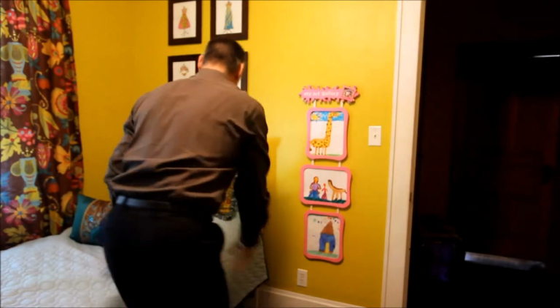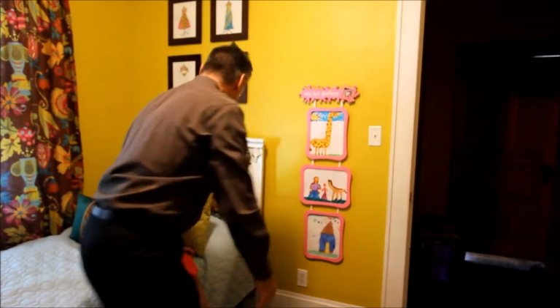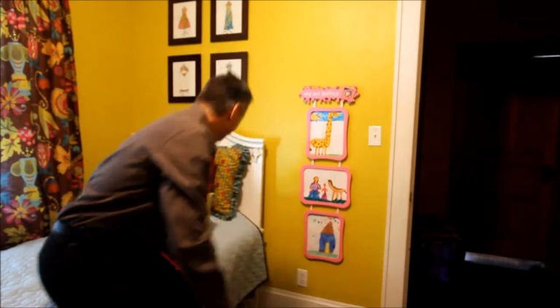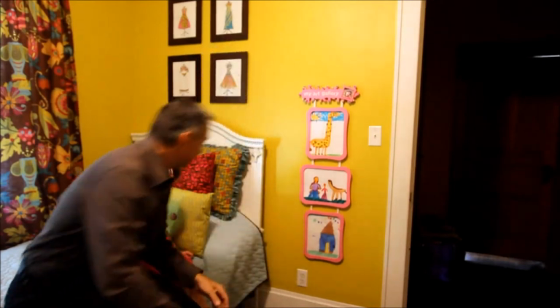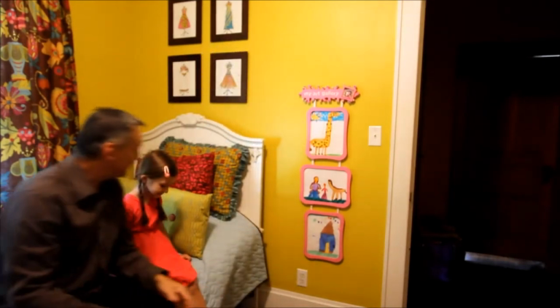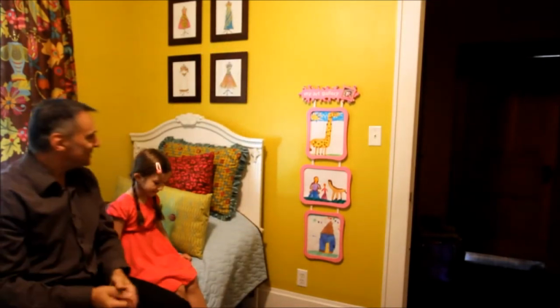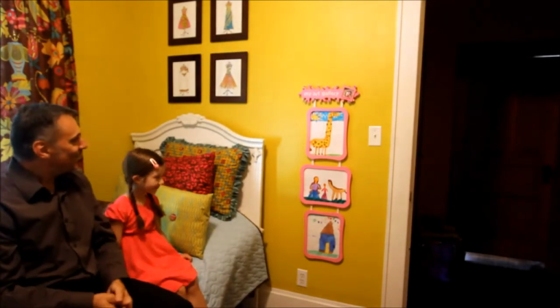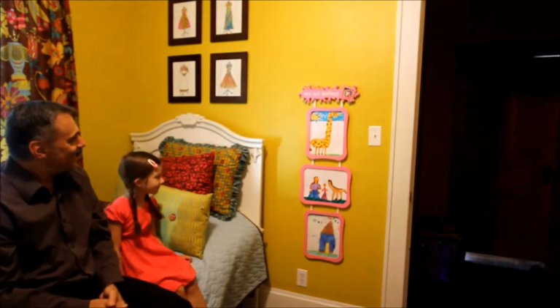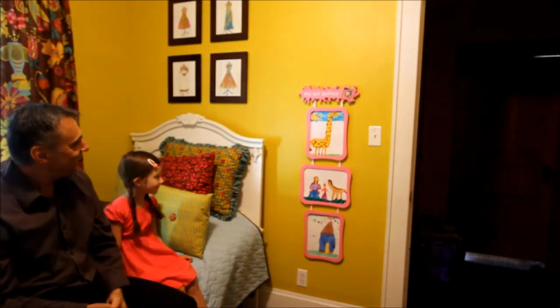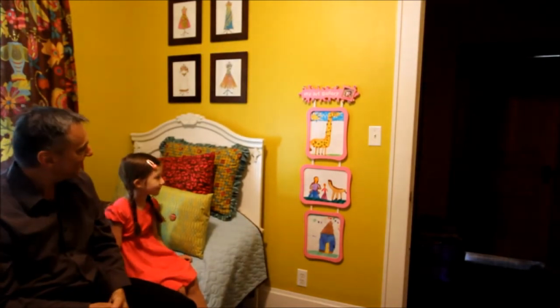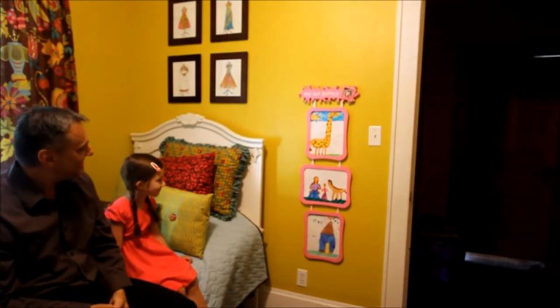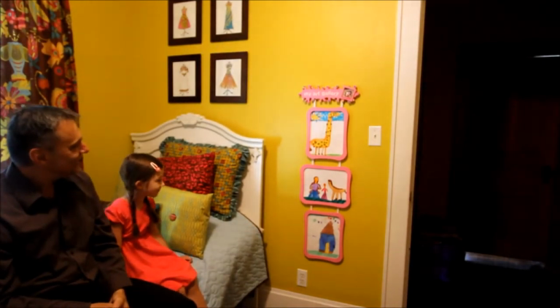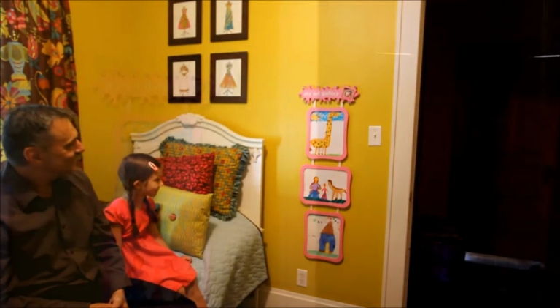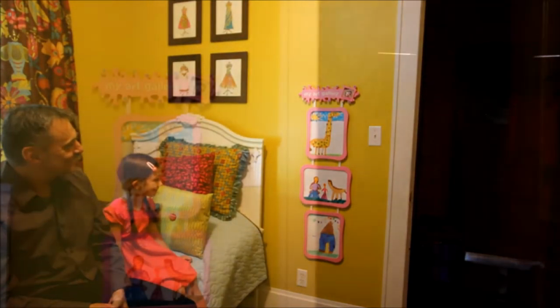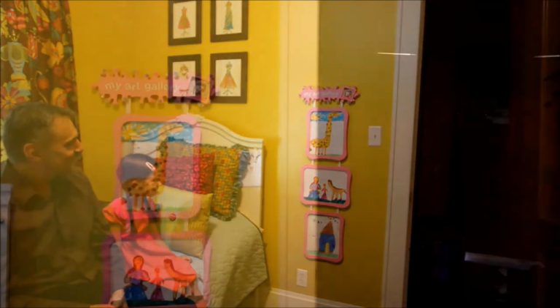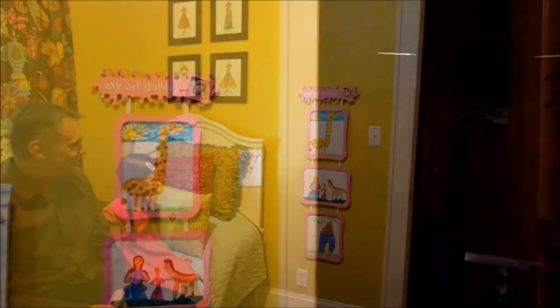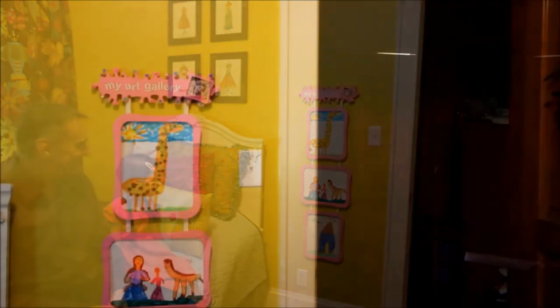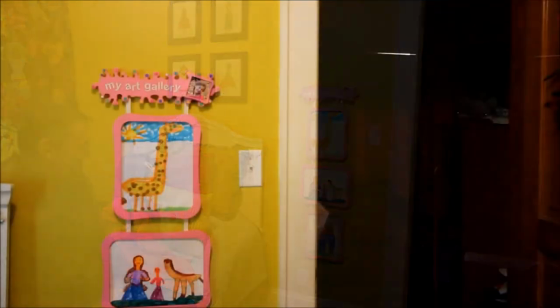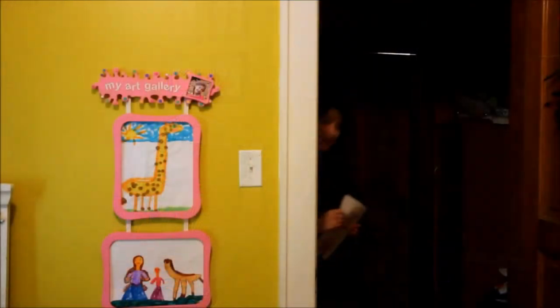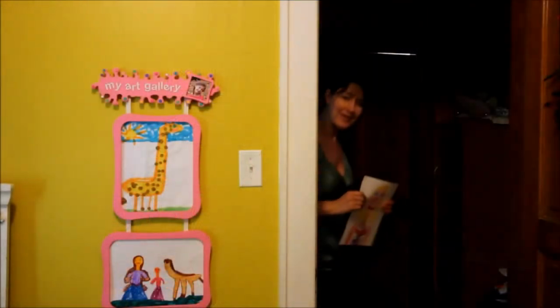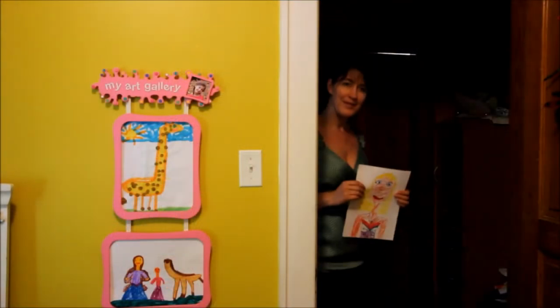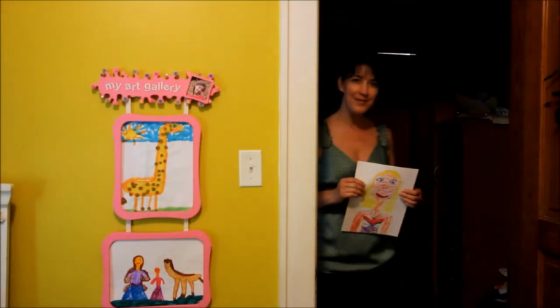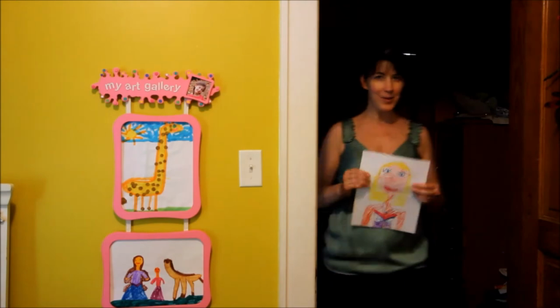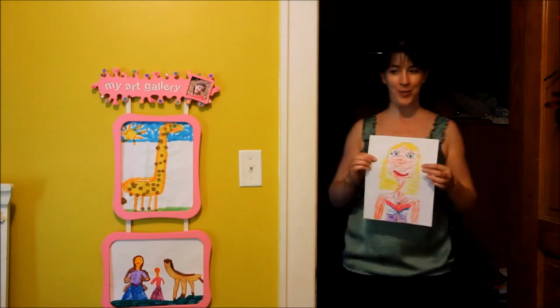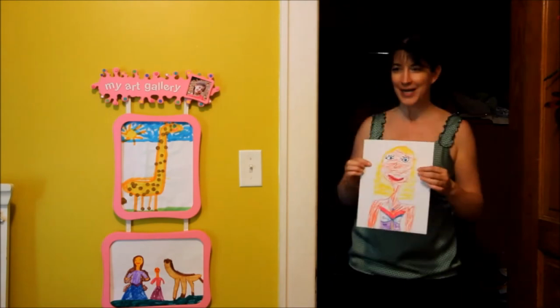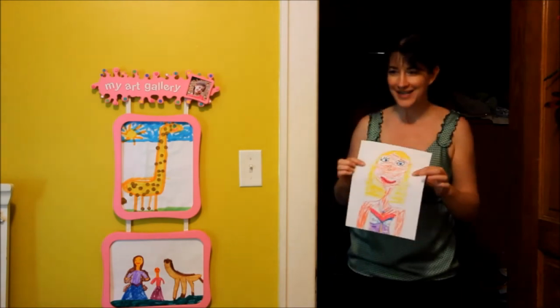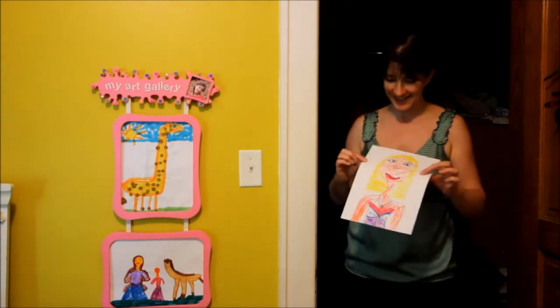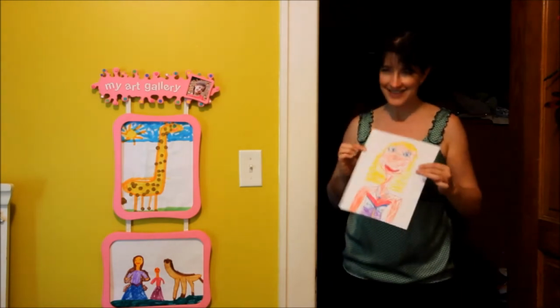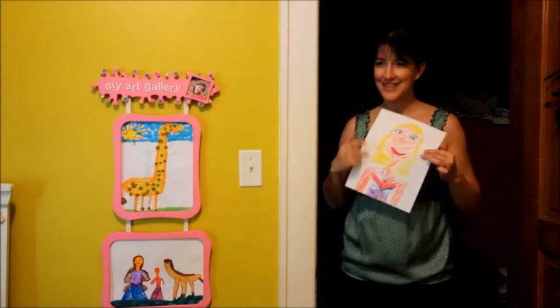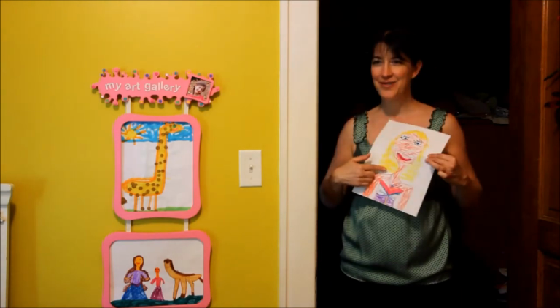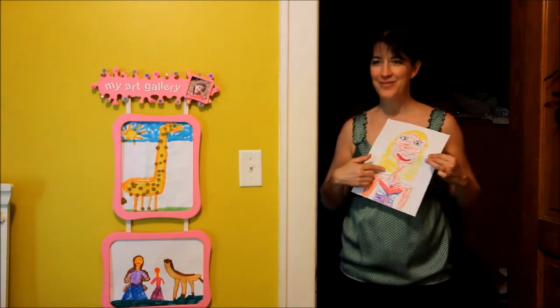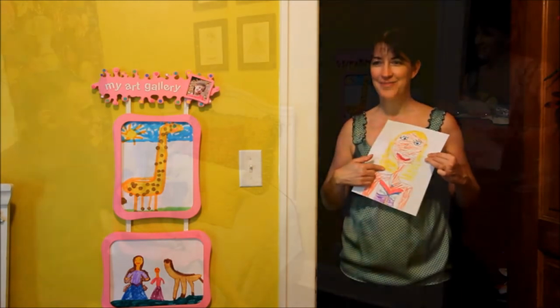An incredible sense of pride develops when a child sees their art prominently displayed and they realize, this is My Art Gallery.